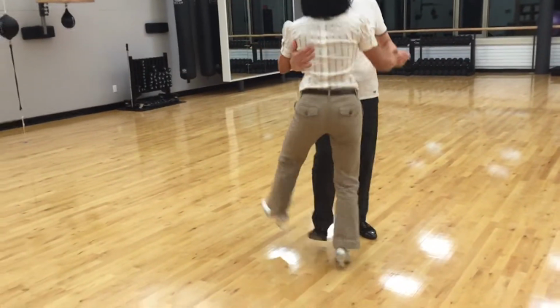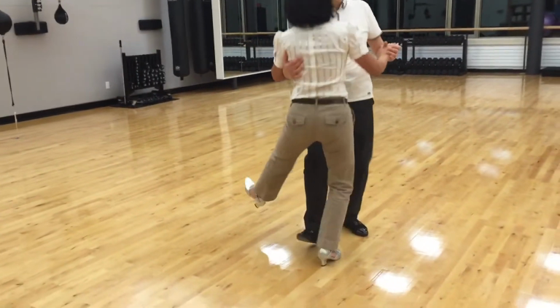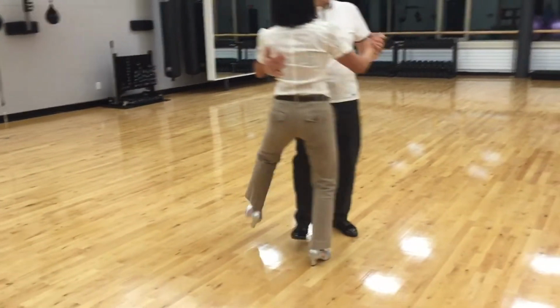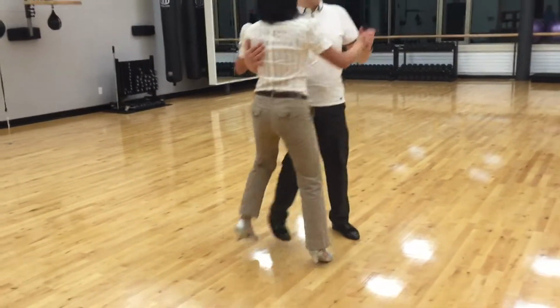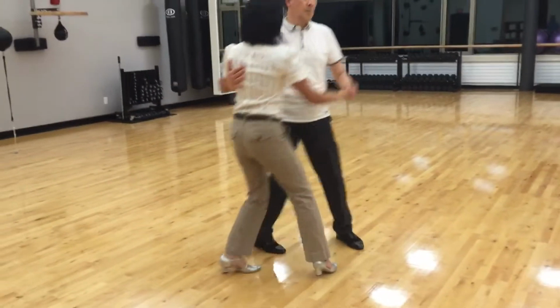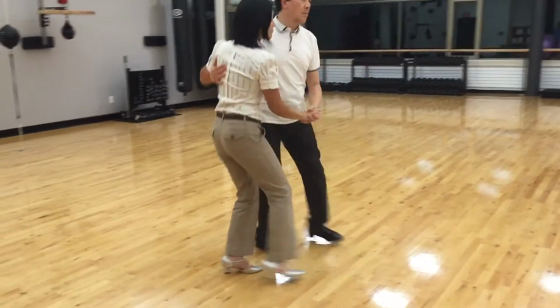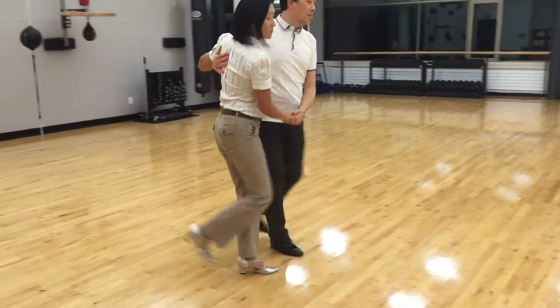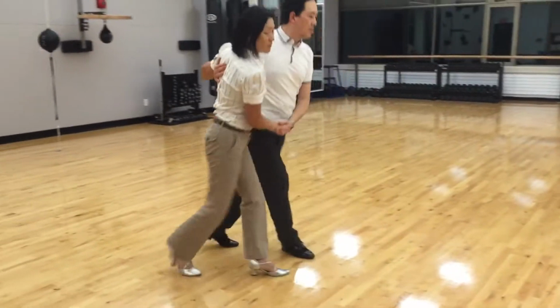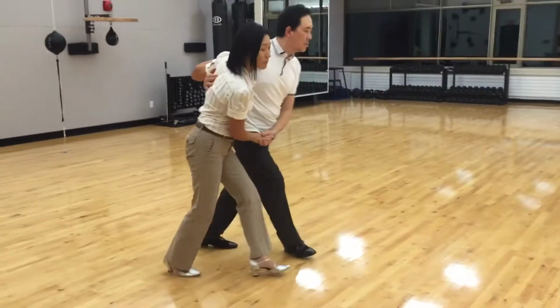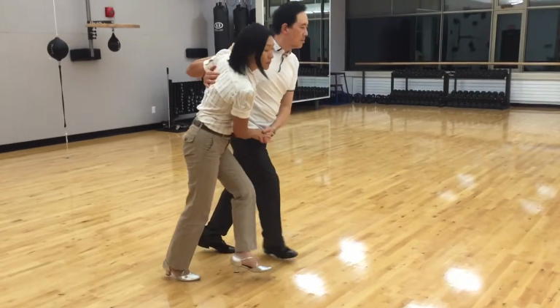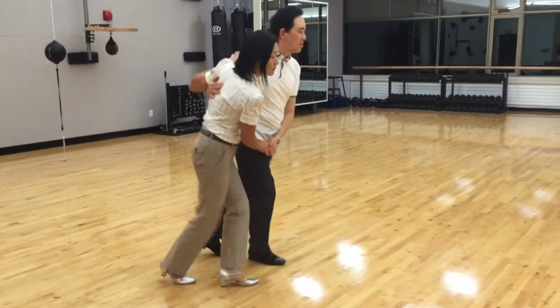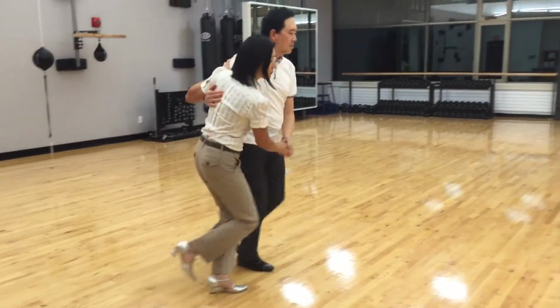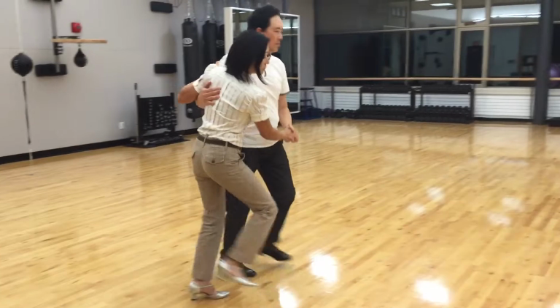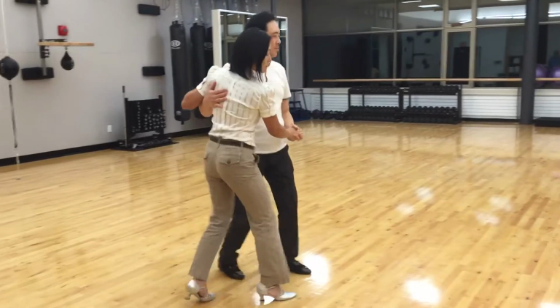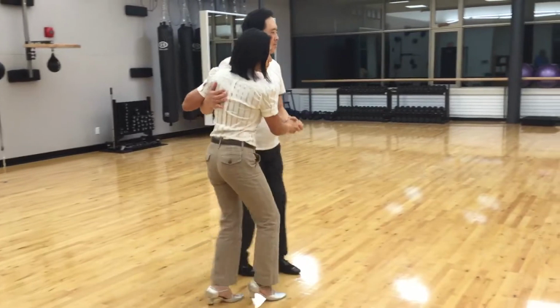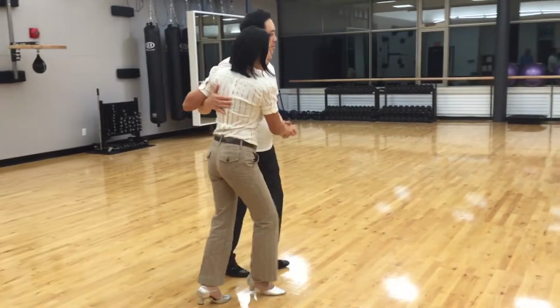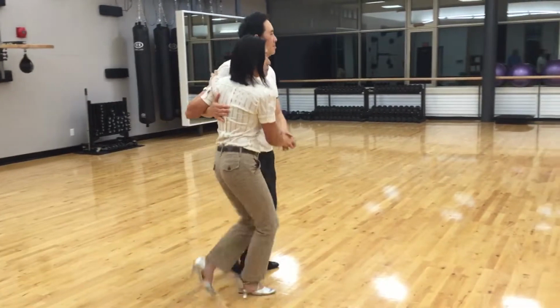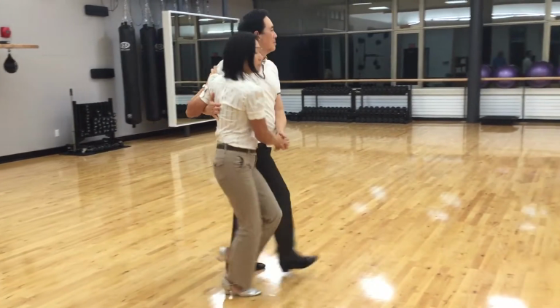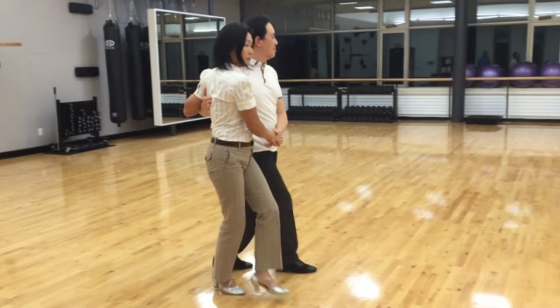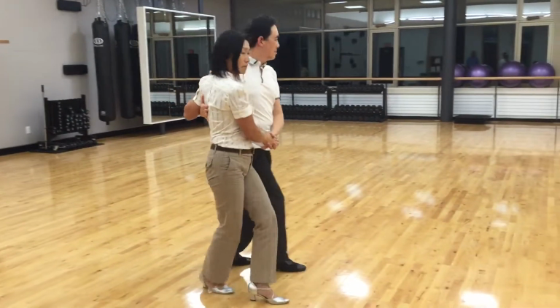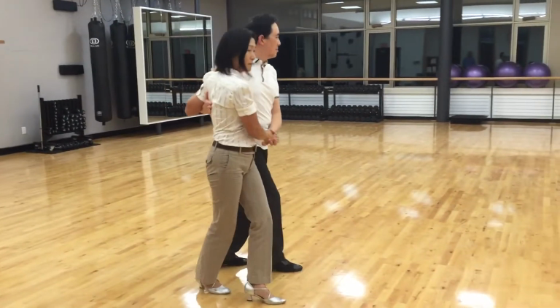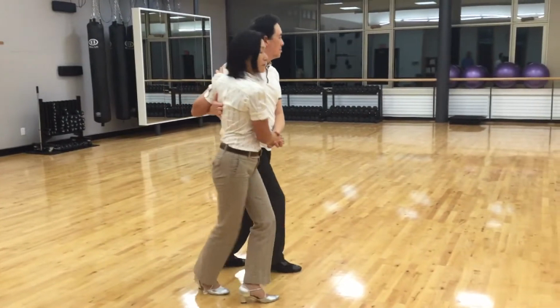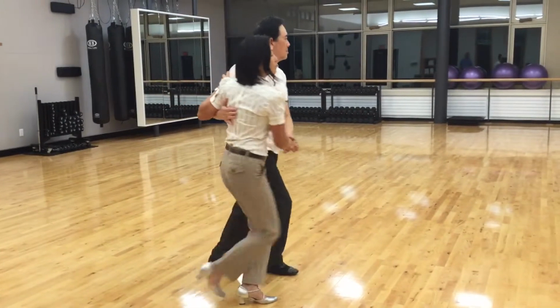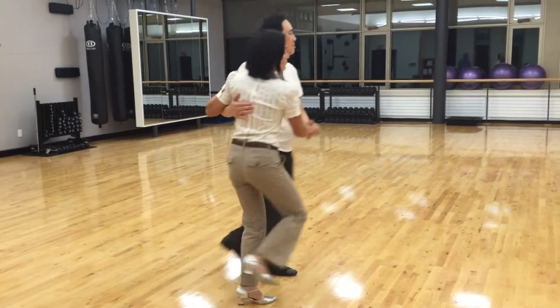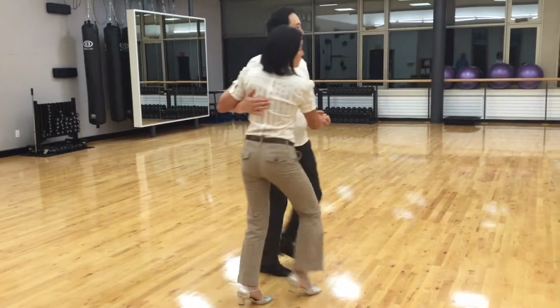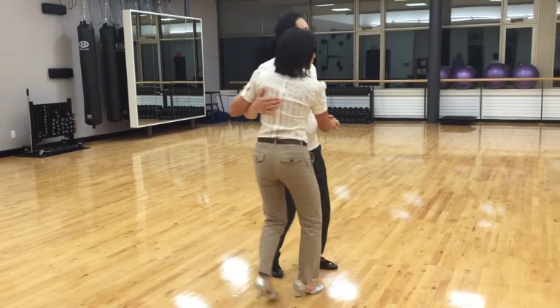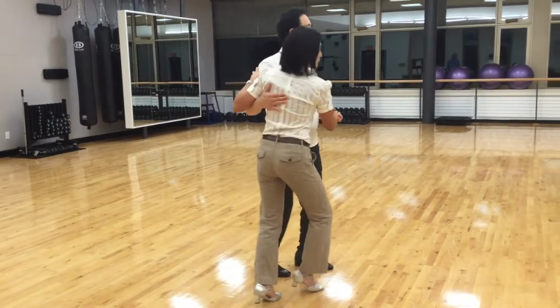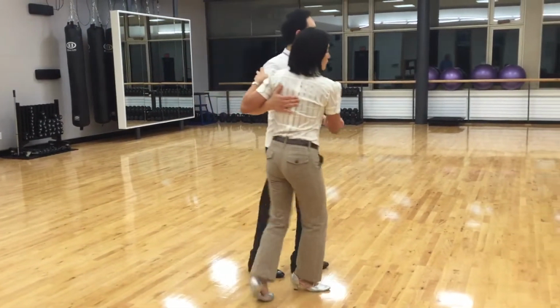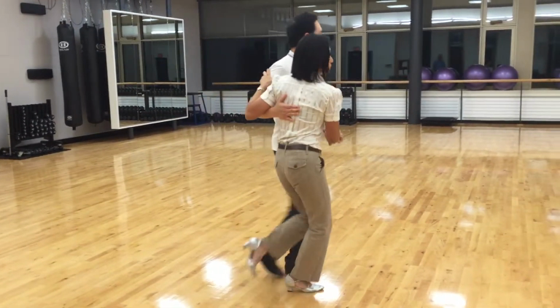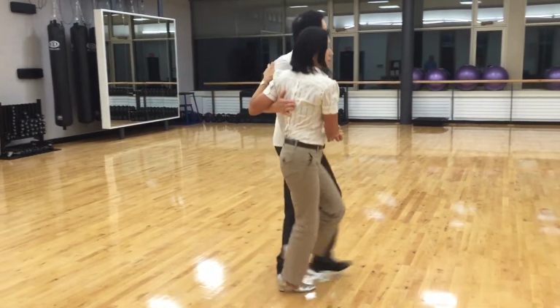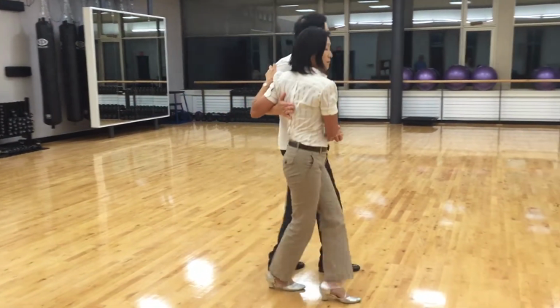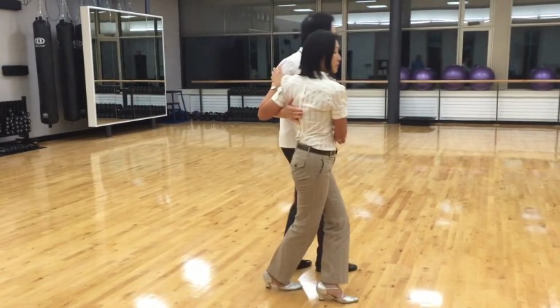And rock, step. Triple, step. Stop. And triple, step. Stop.